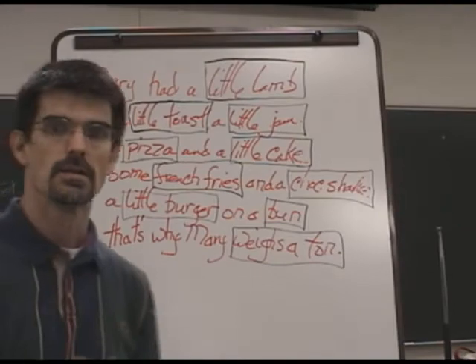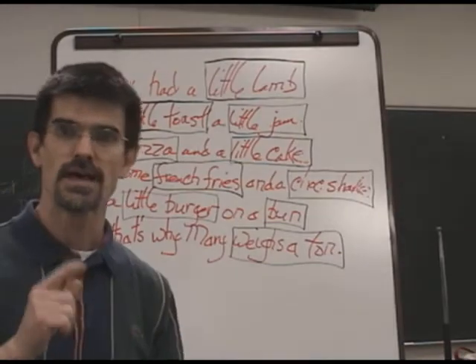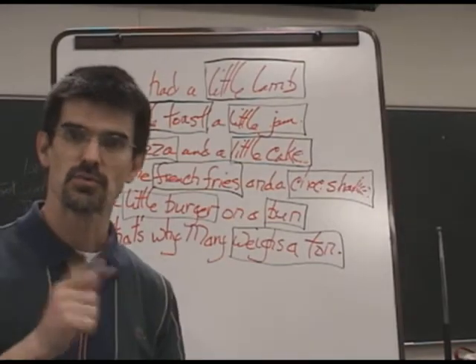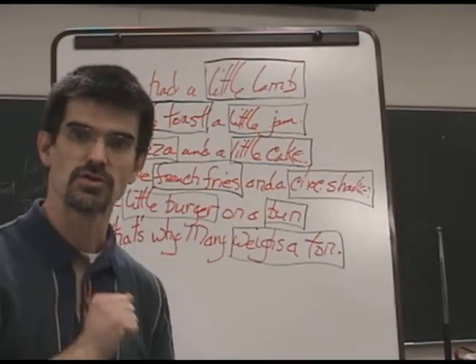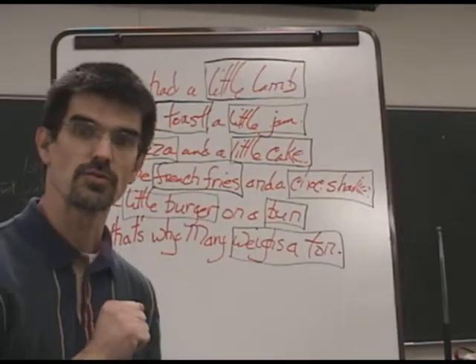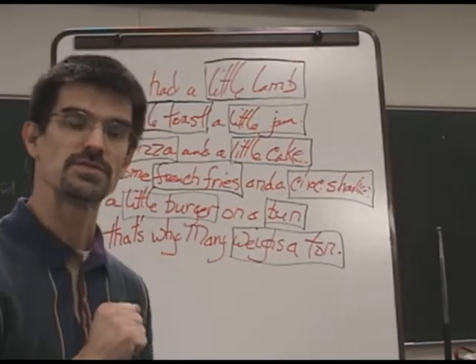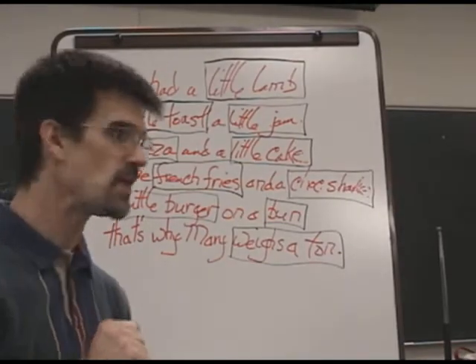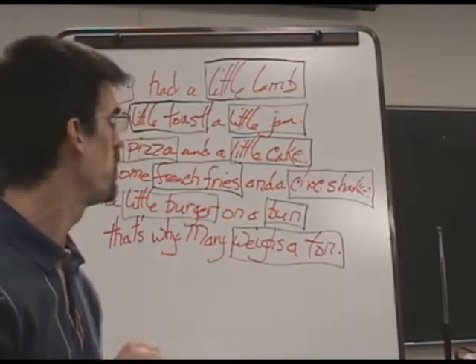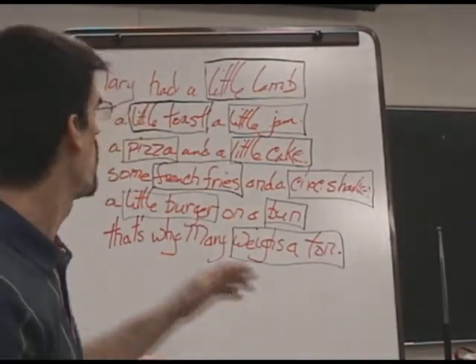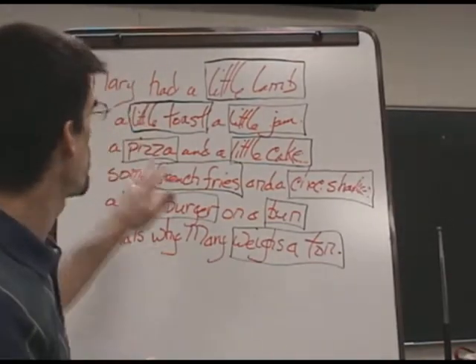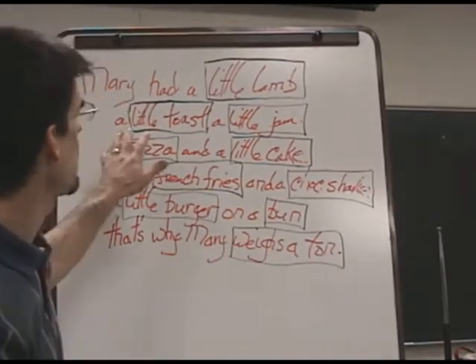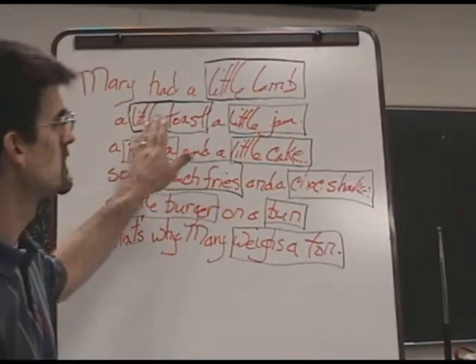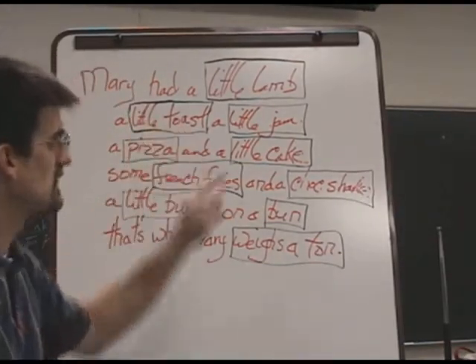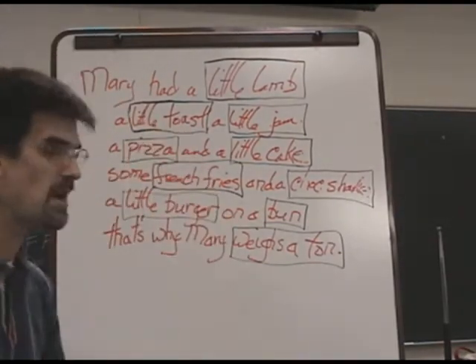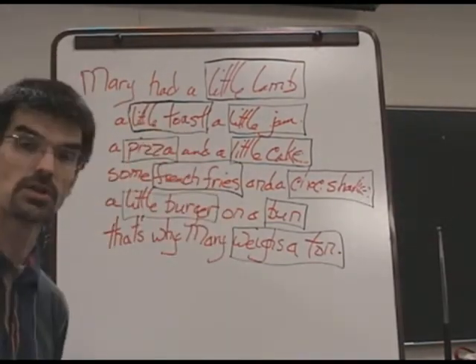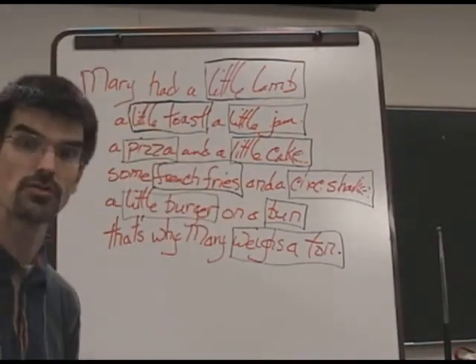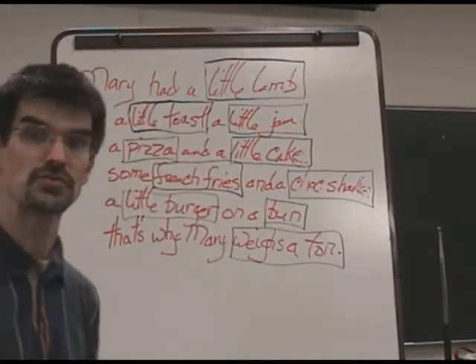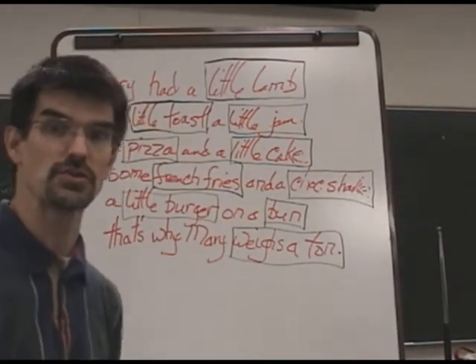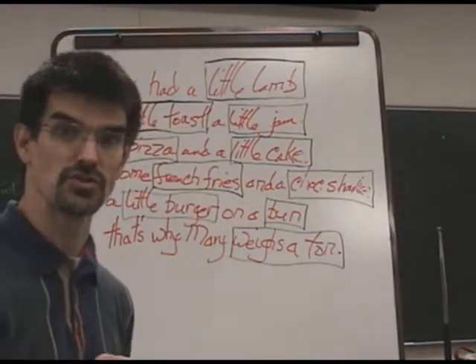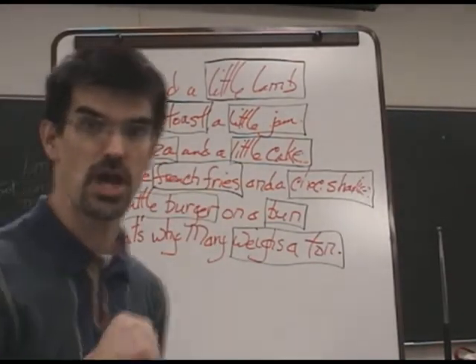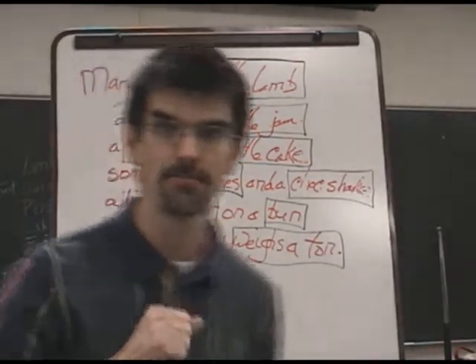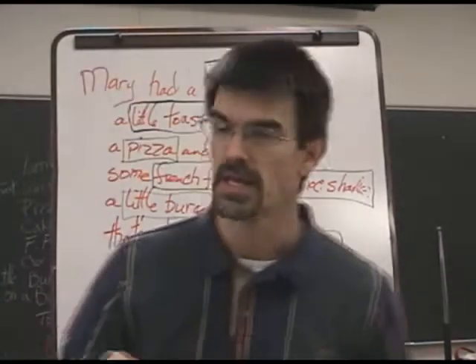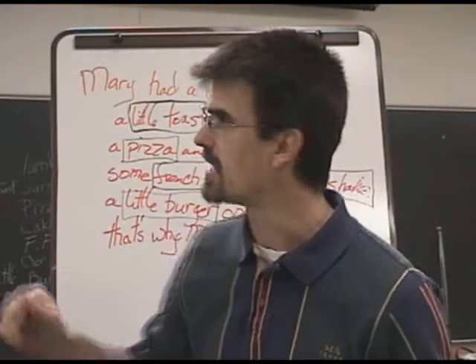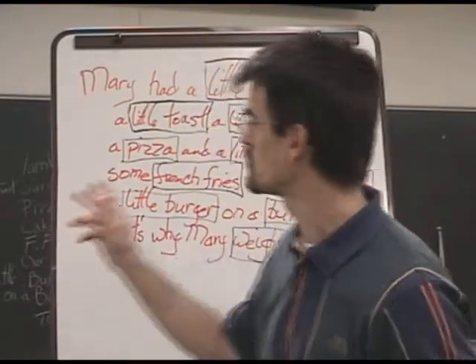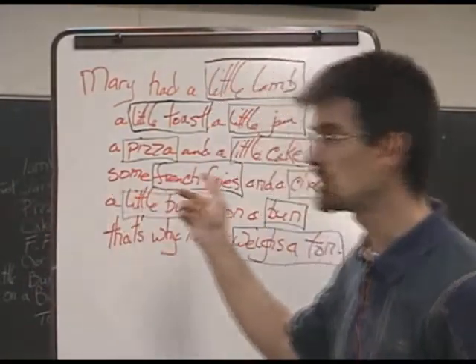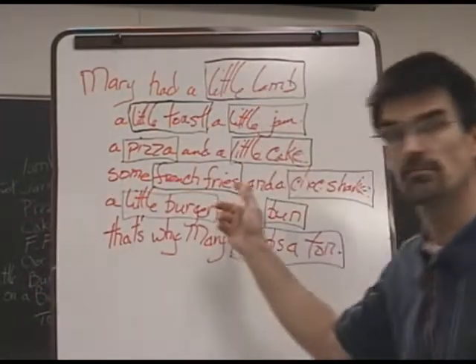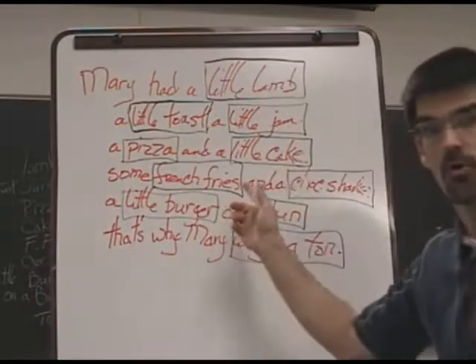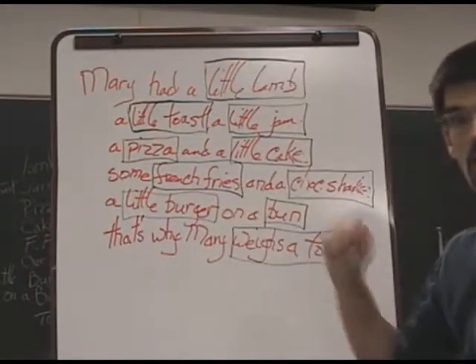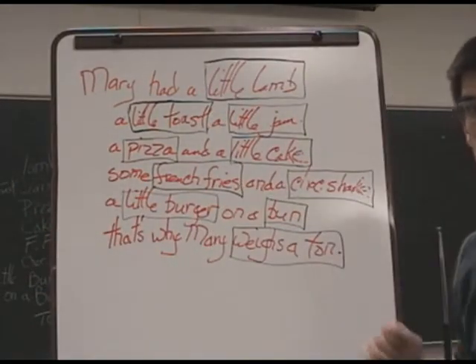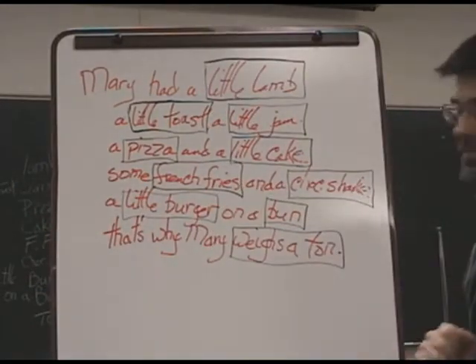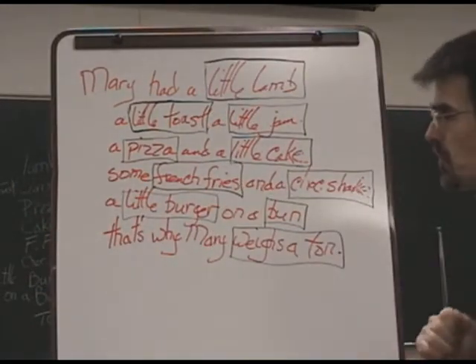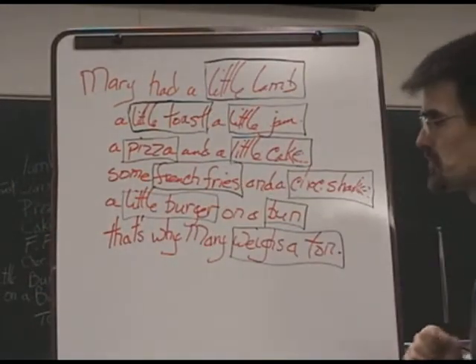Last week the children said the poem: Mary had a little lamb, a little toast, a little jam — as you can see on this poster.